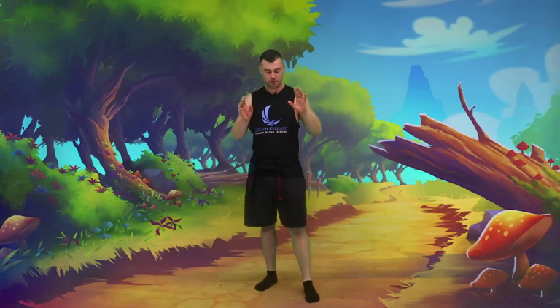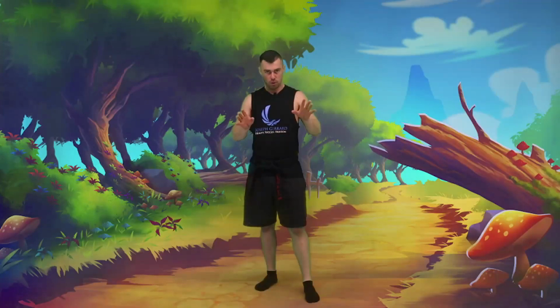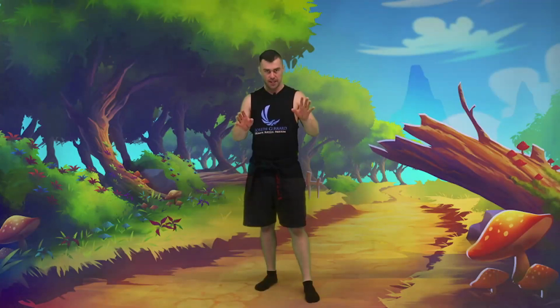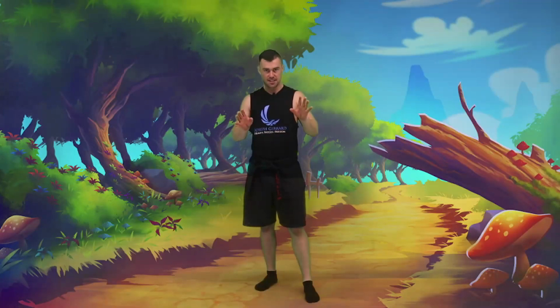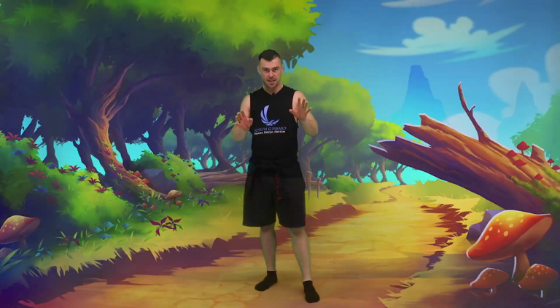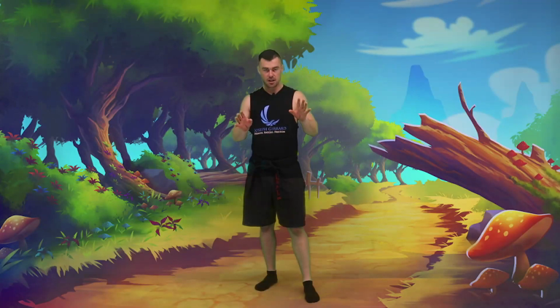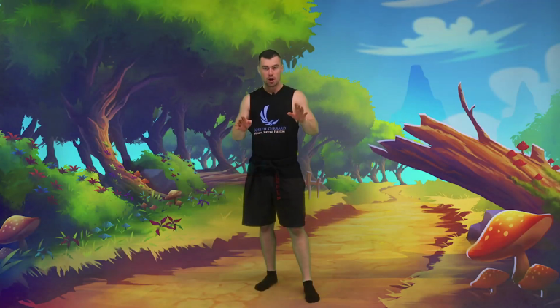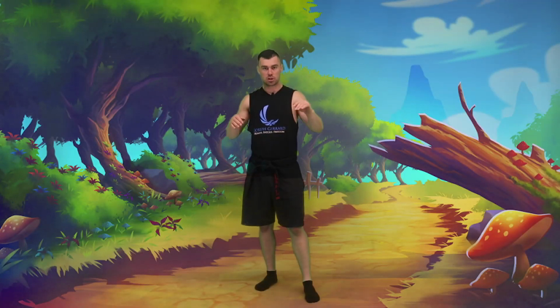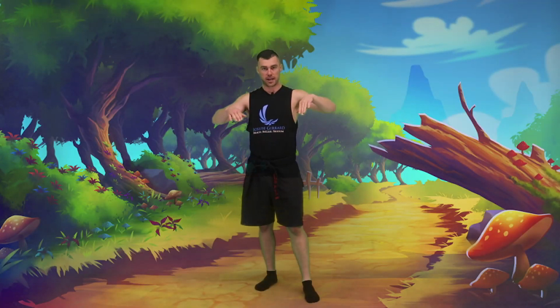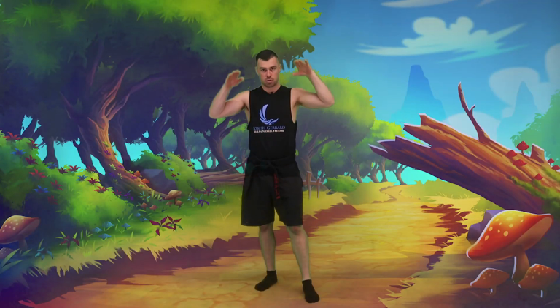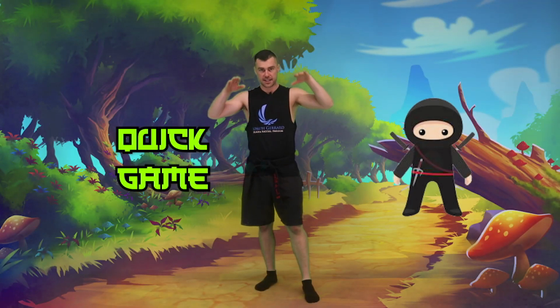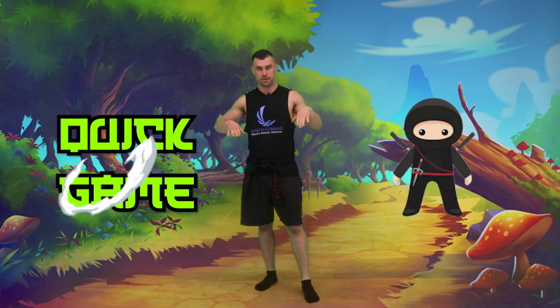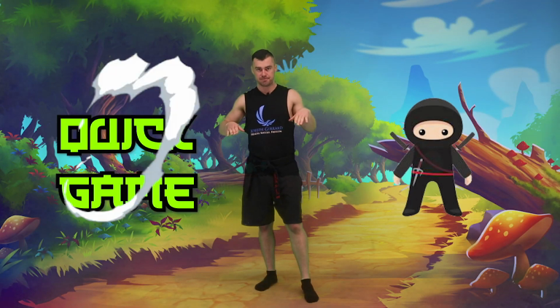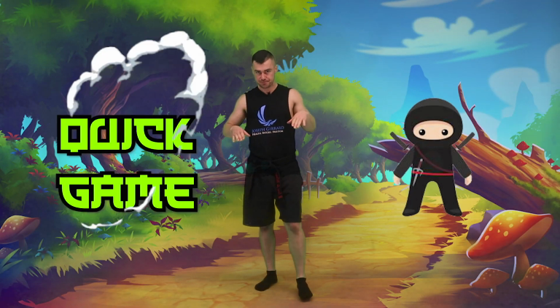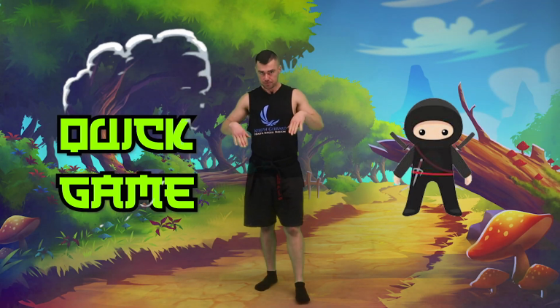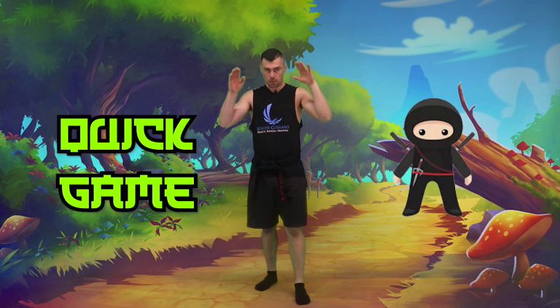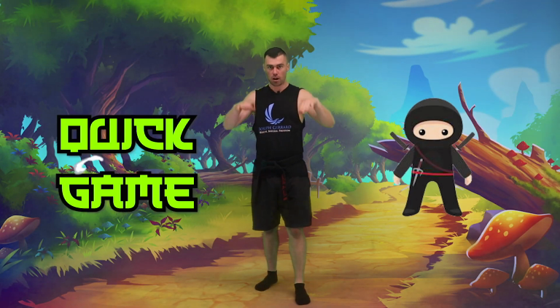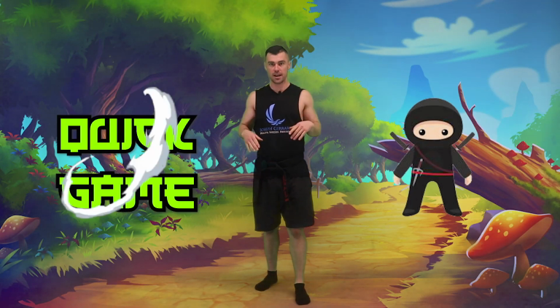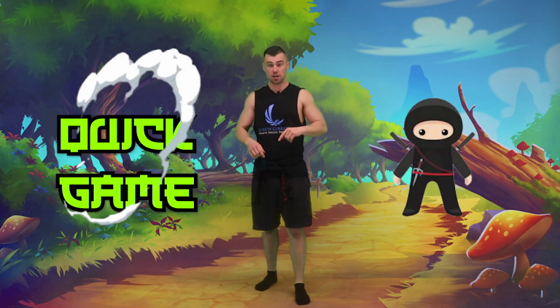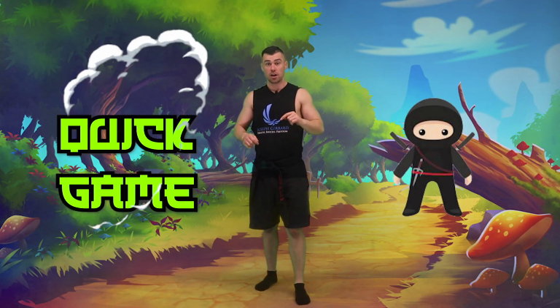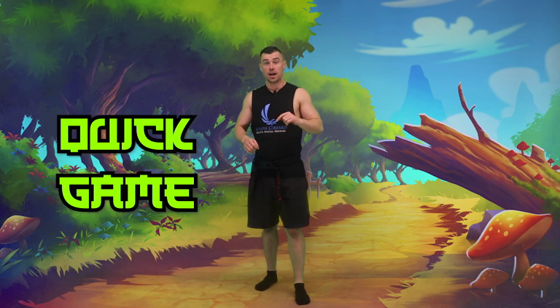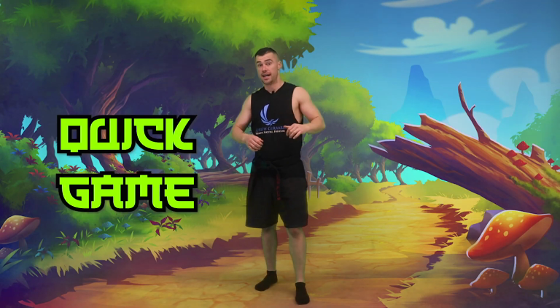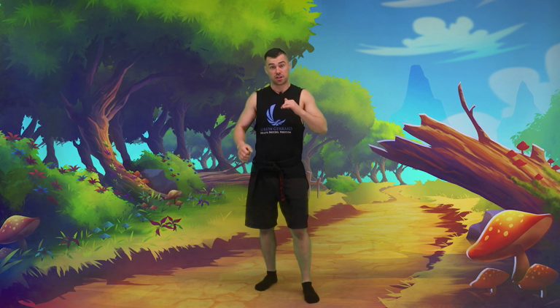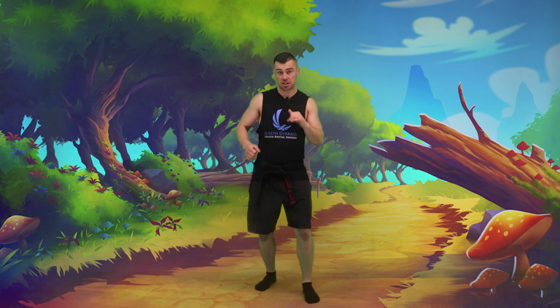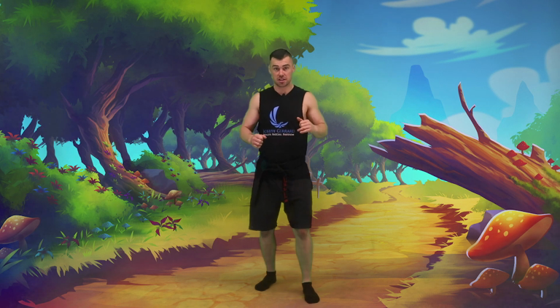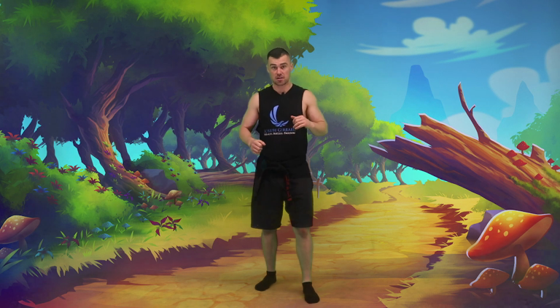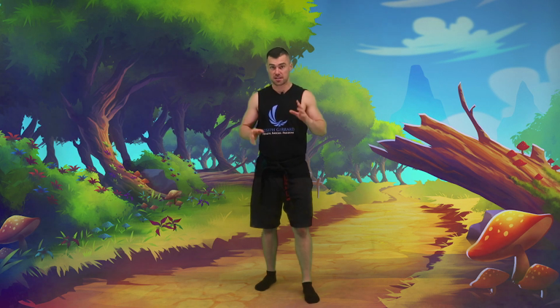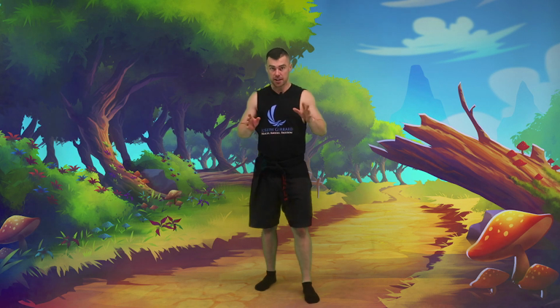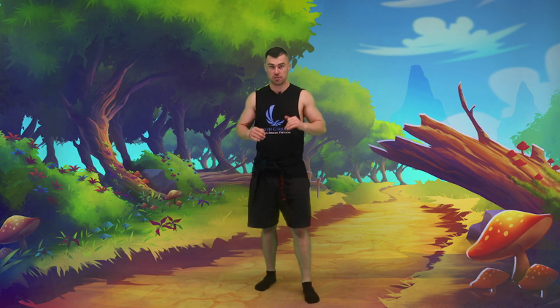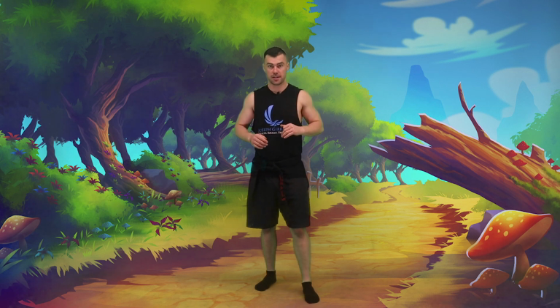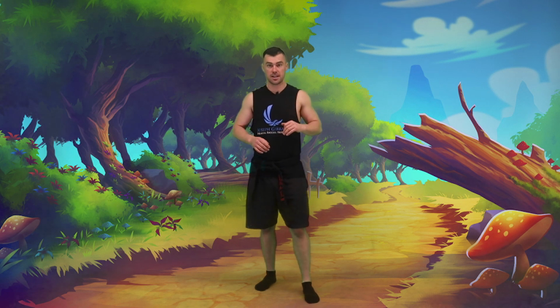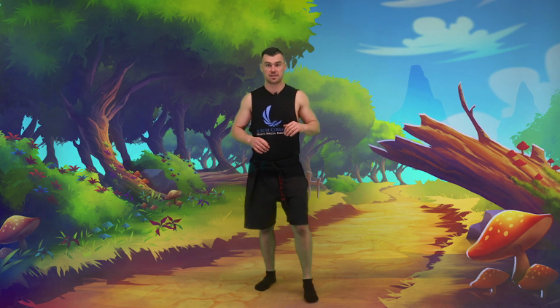Before we get started, we'll just play a quick game — high low, and dodging to the side. So make sure you're ready for this.